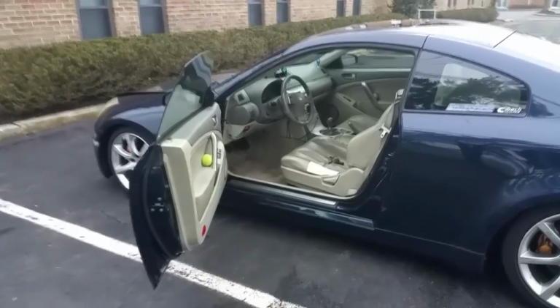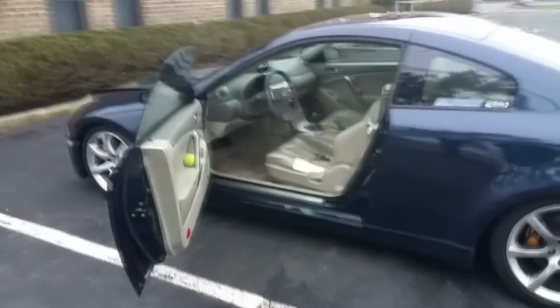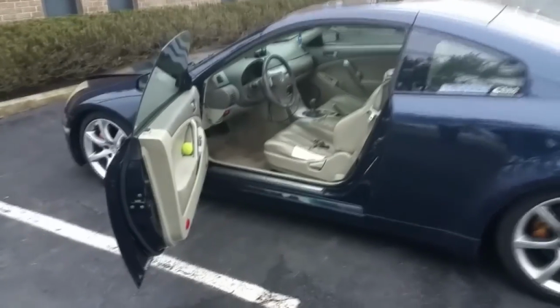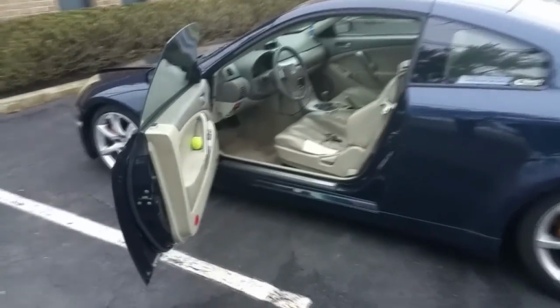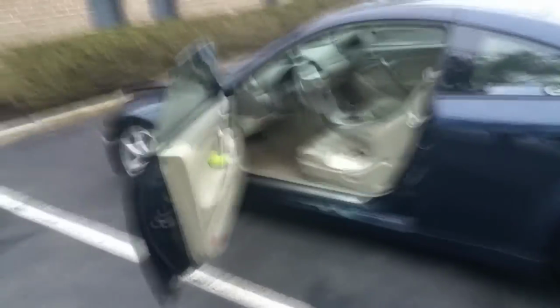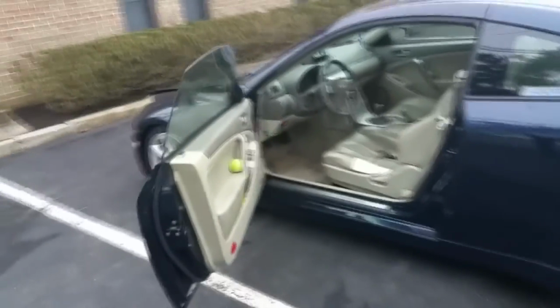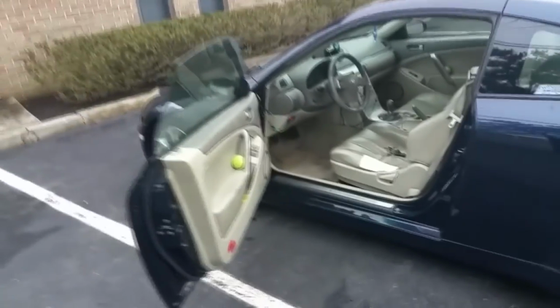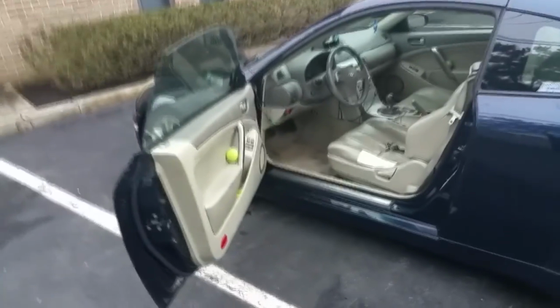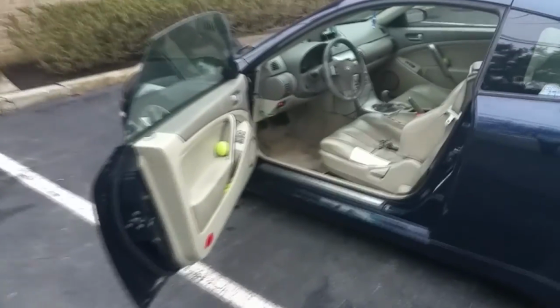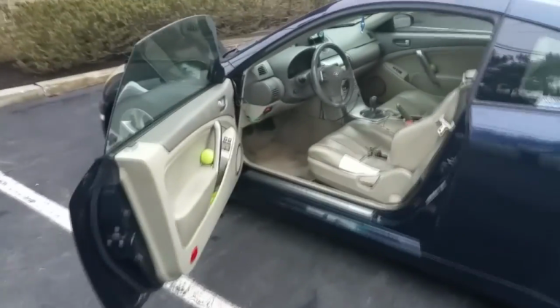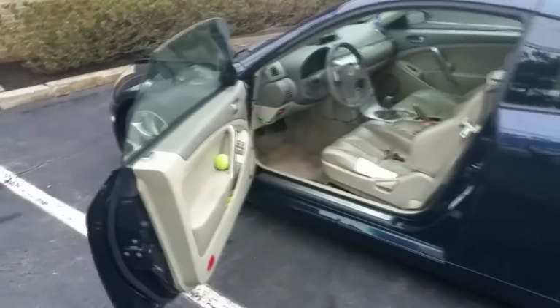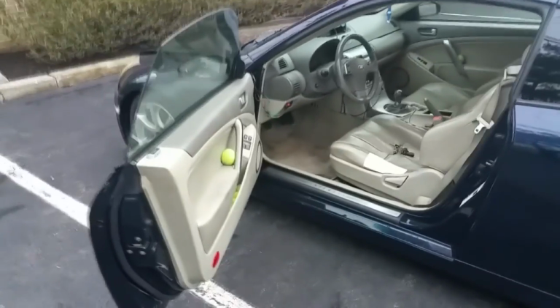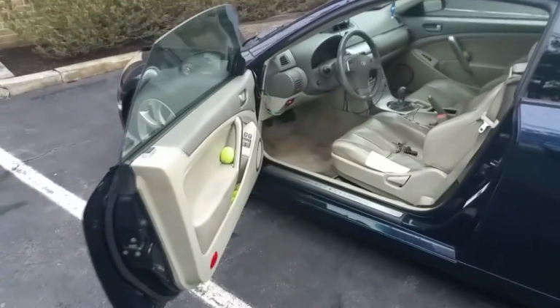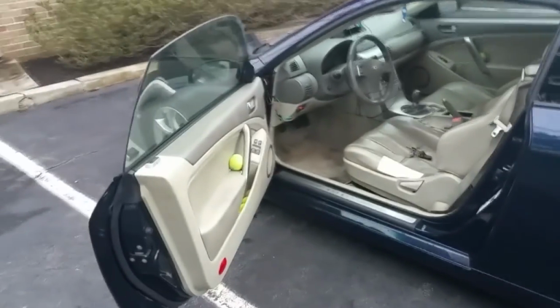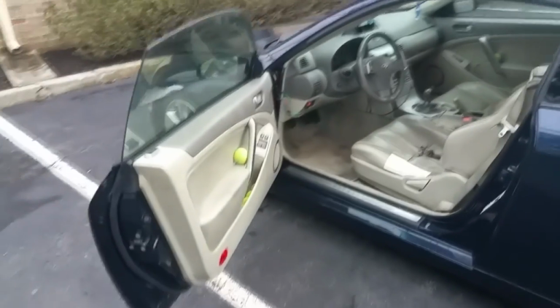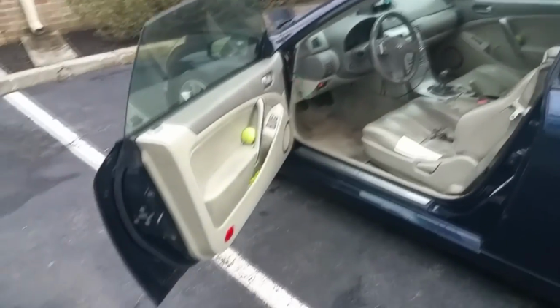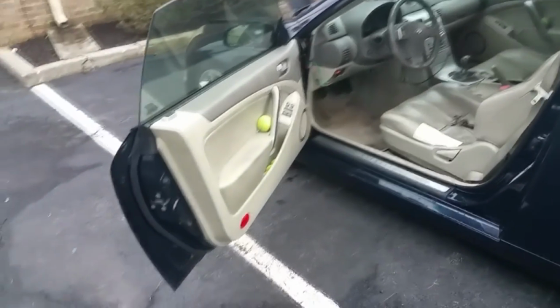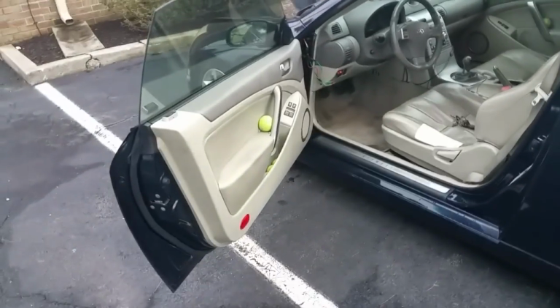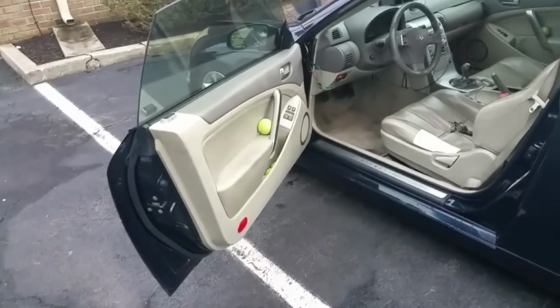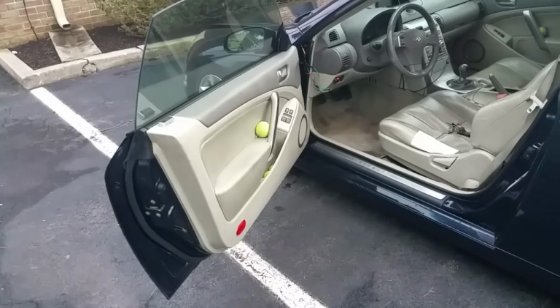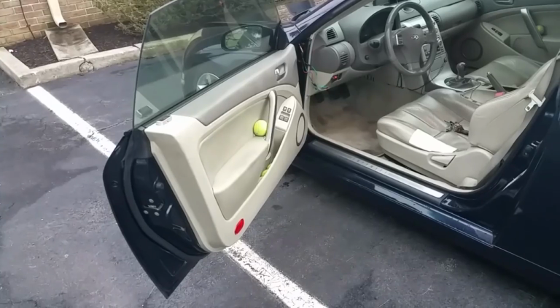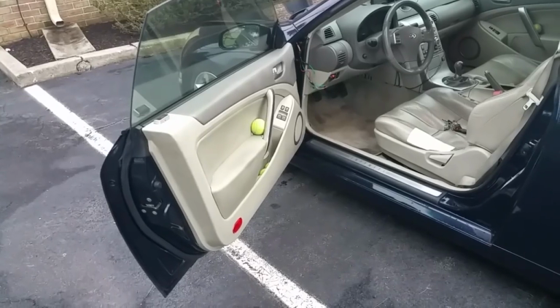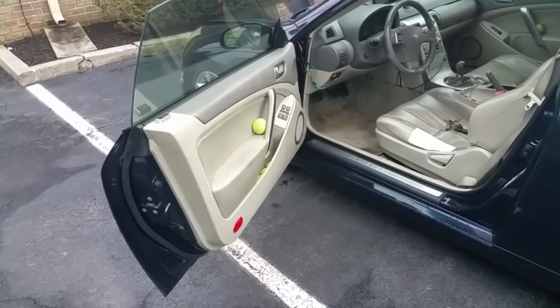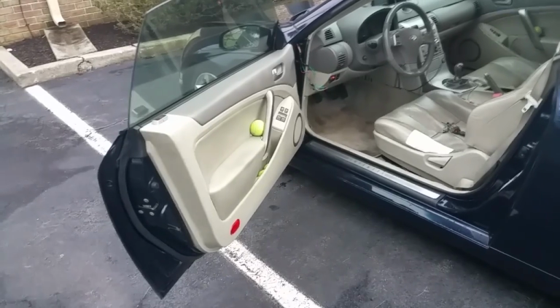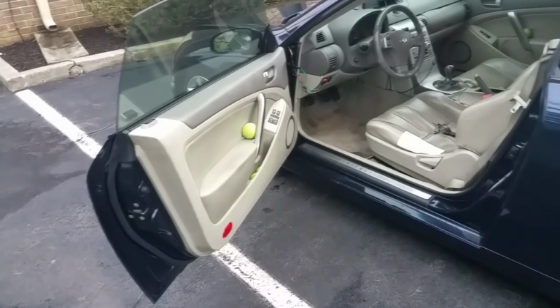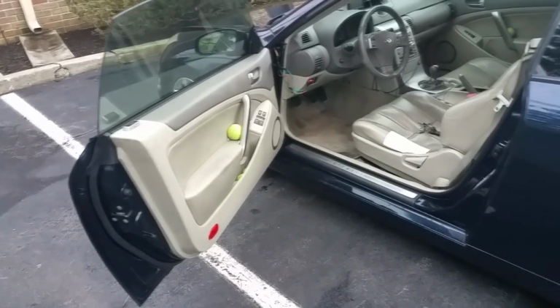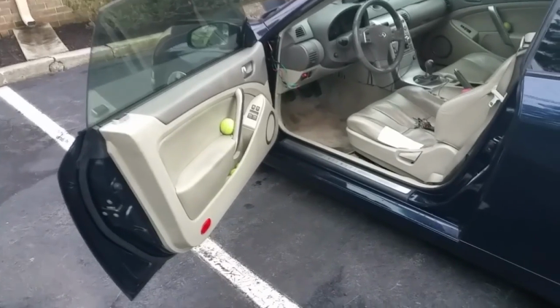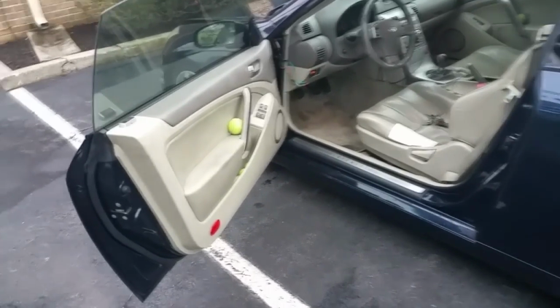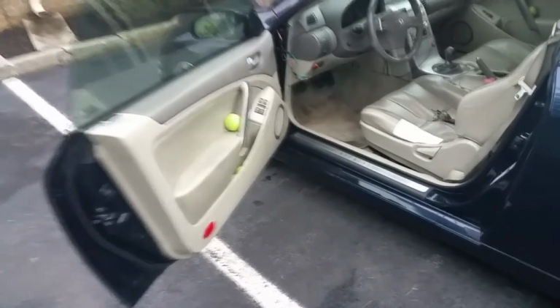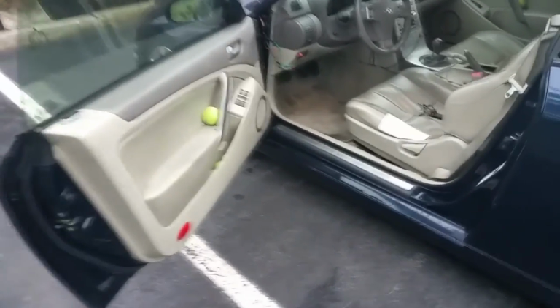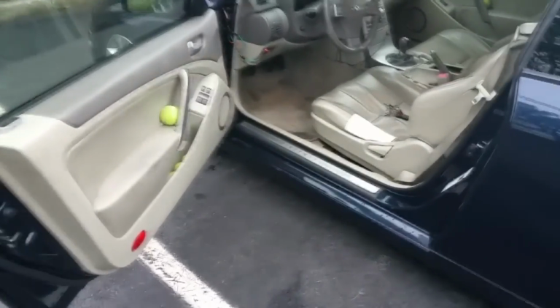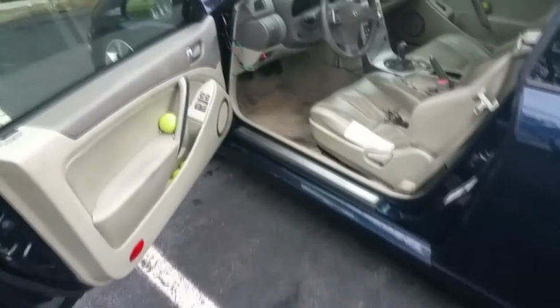Now that we've inspected the engine and we see that everything's cool under there, when you're looking at a used car, you want to probably look at your interior.